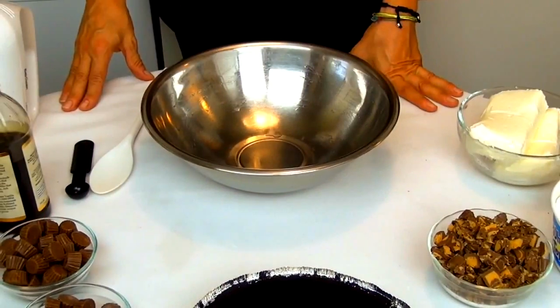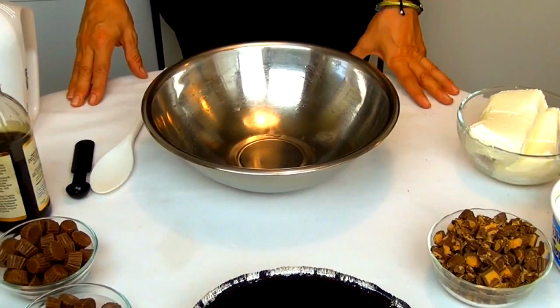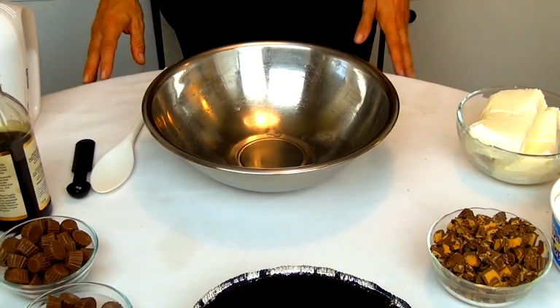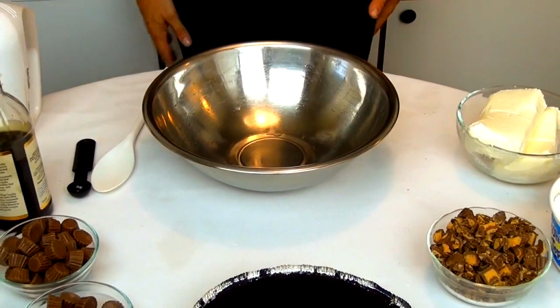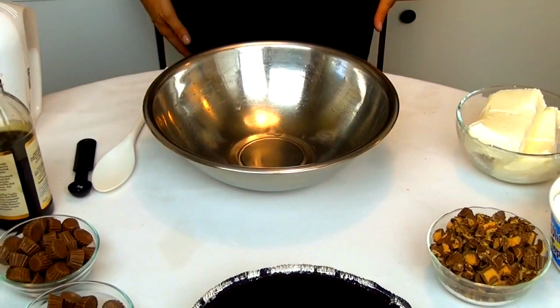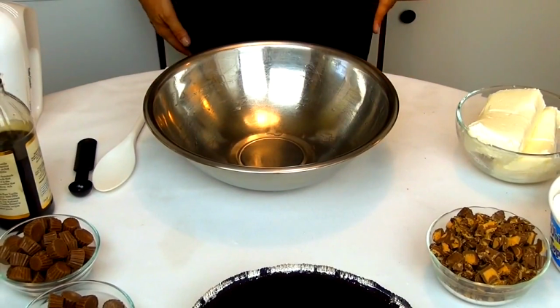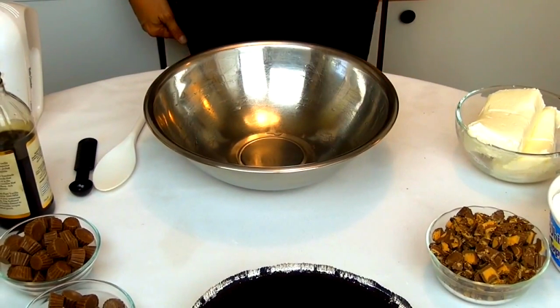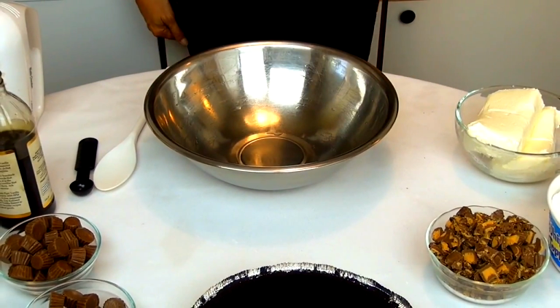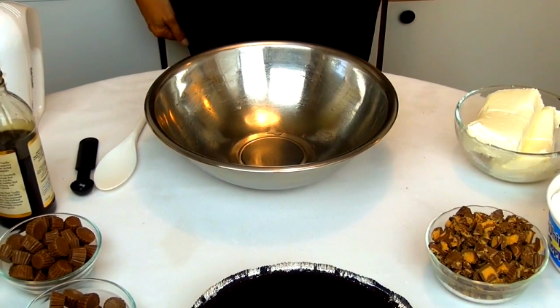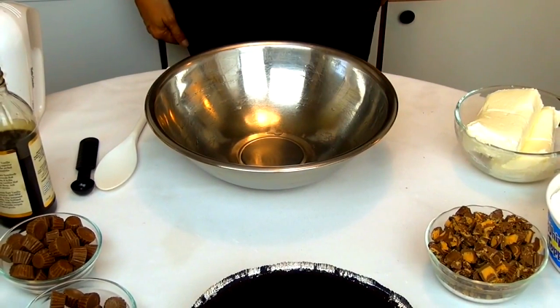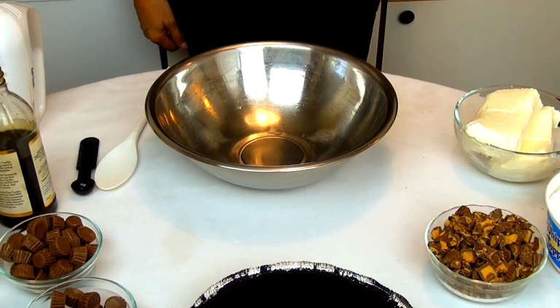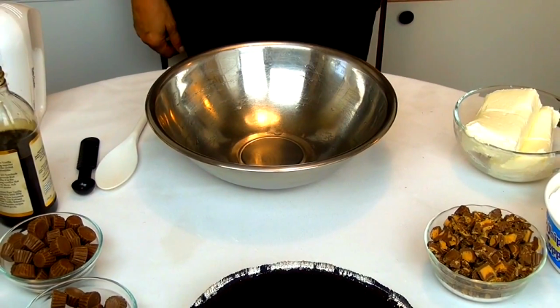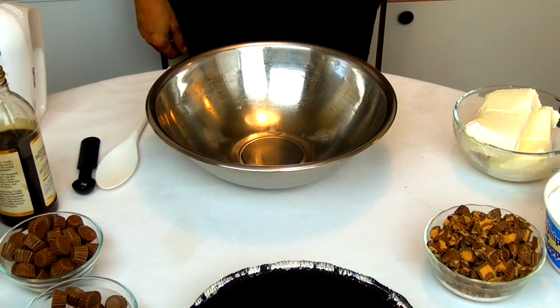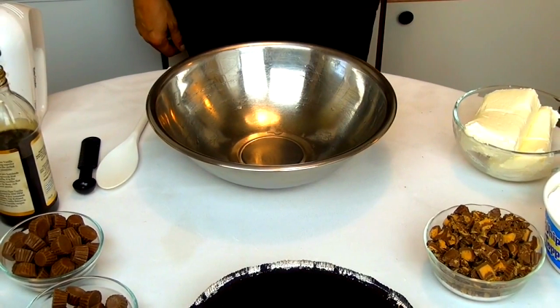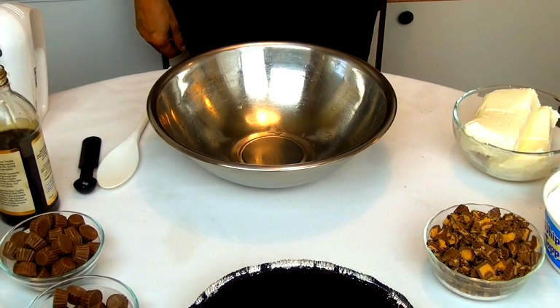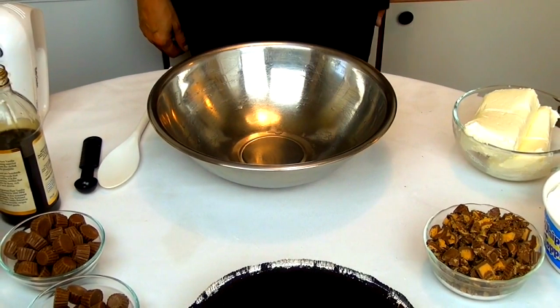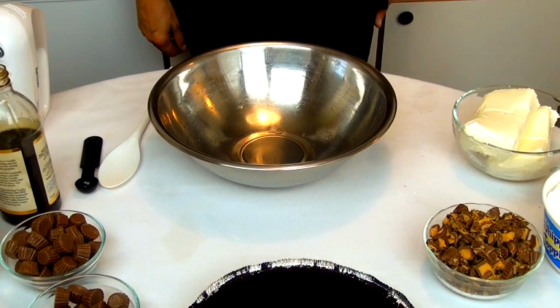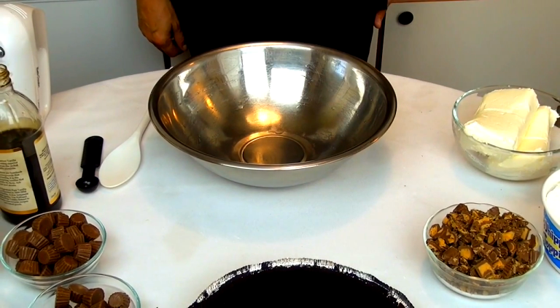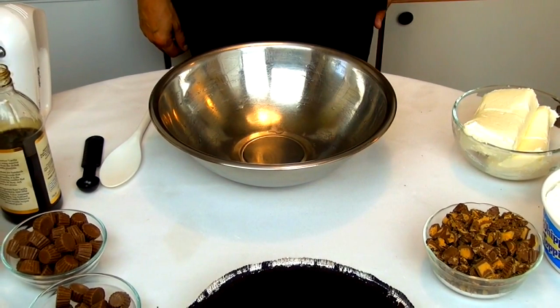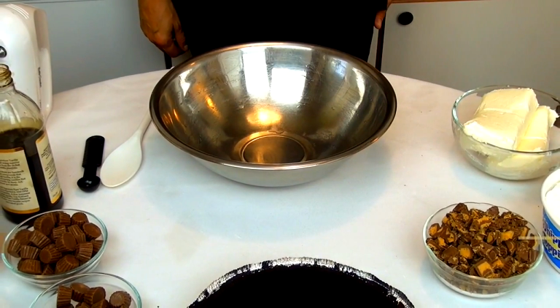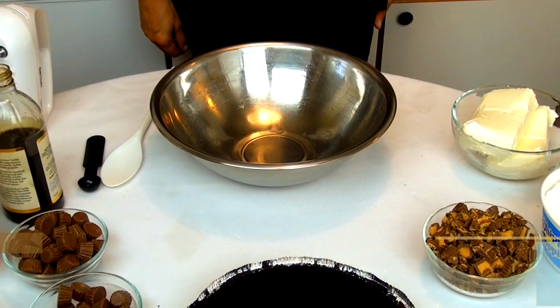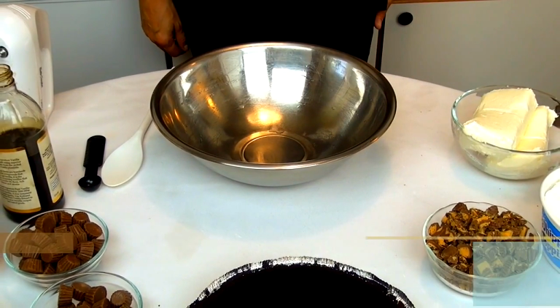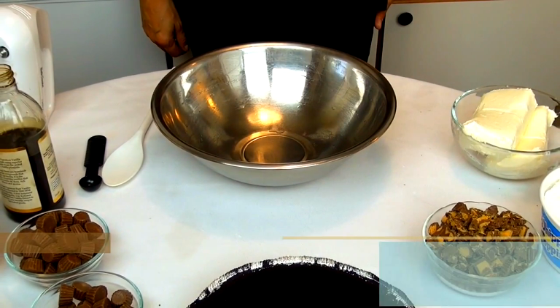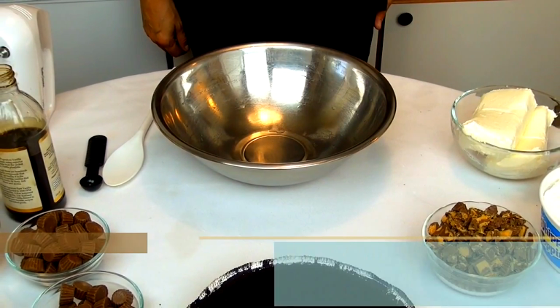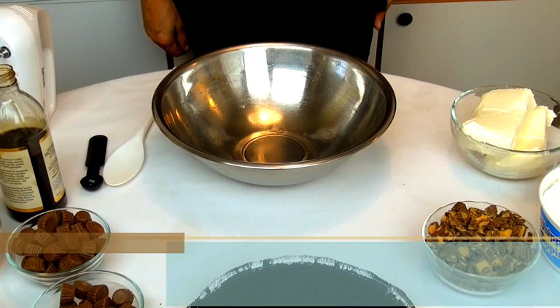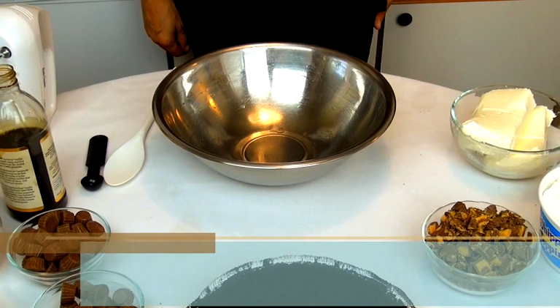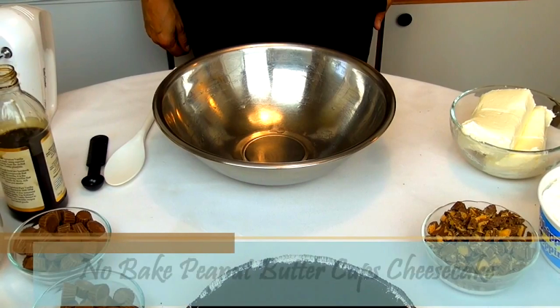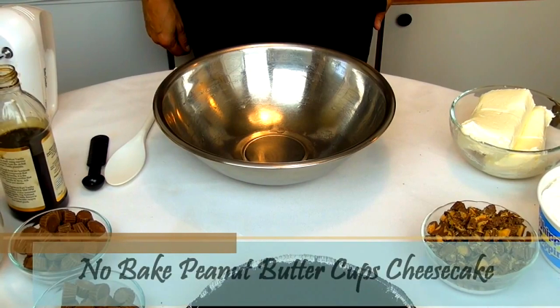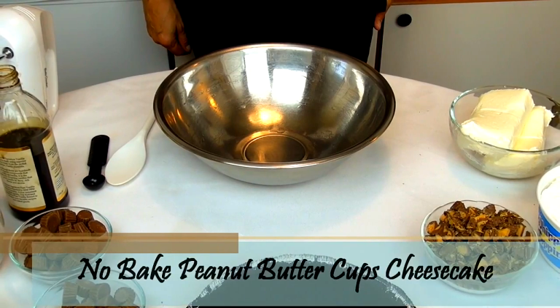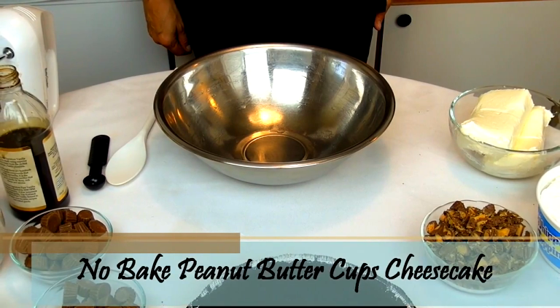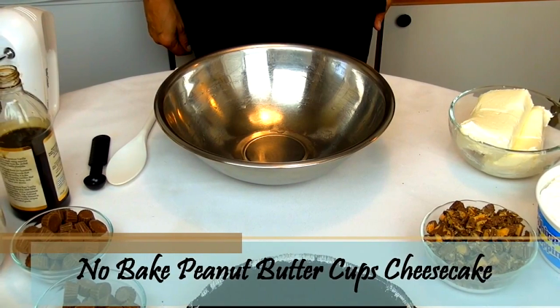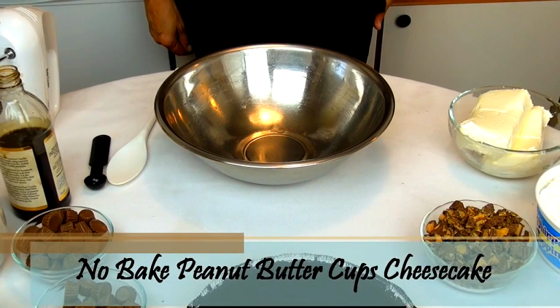Hi, I'm Shania and welcome to my kitchen. Today I'm going to make a no-bake peanut butter cup cheesecake.